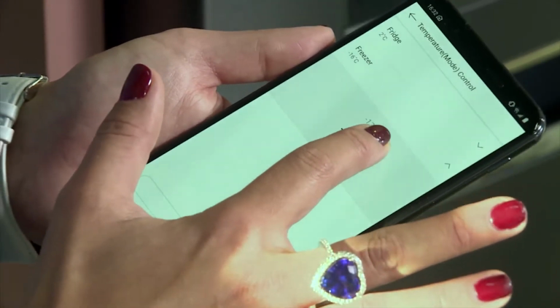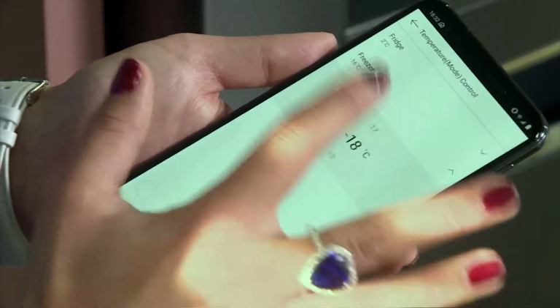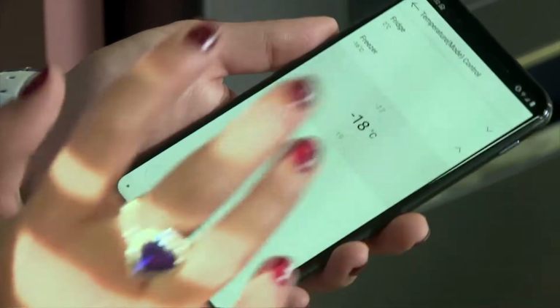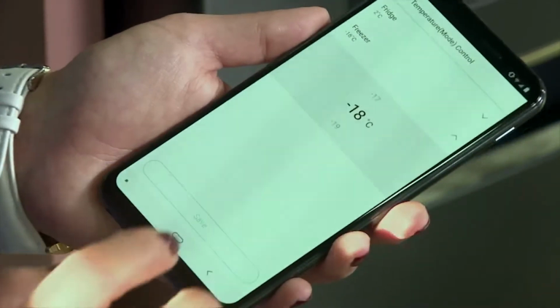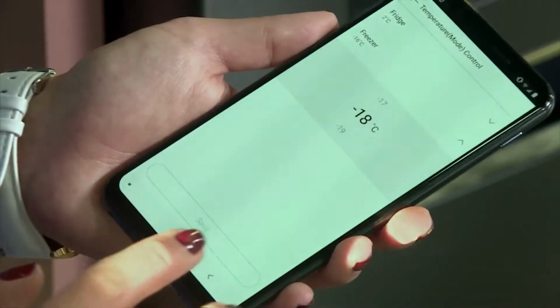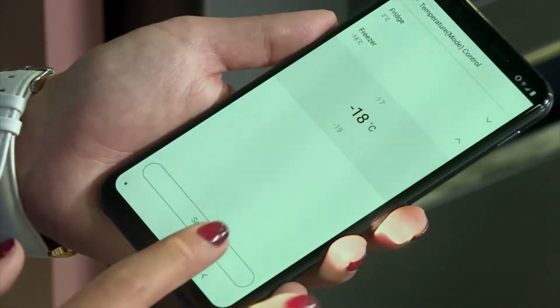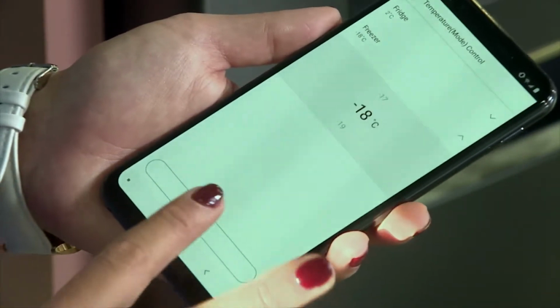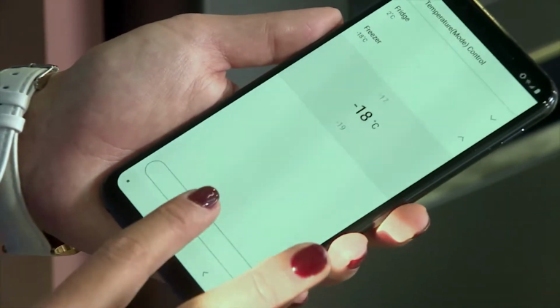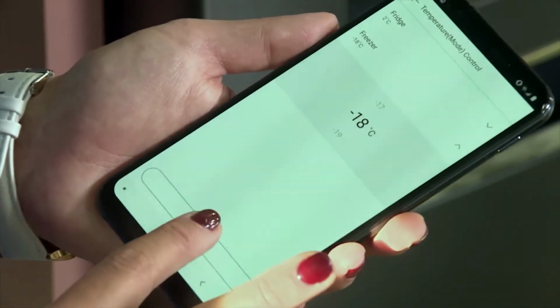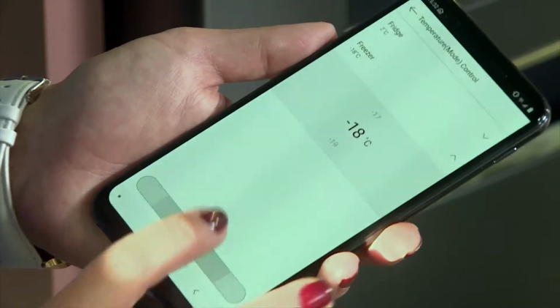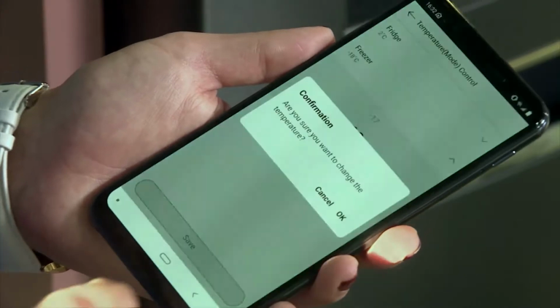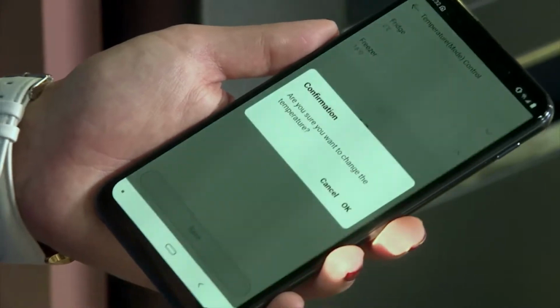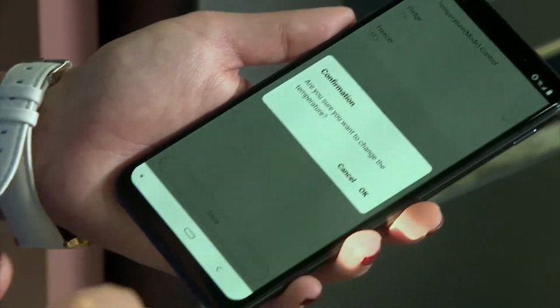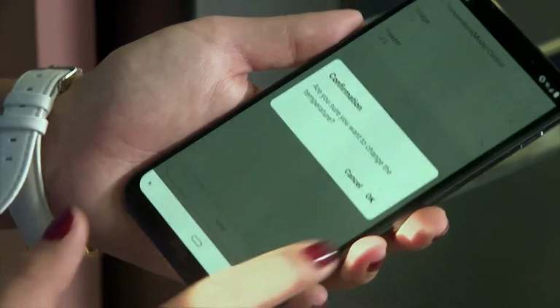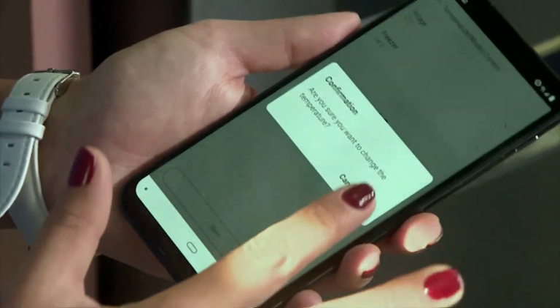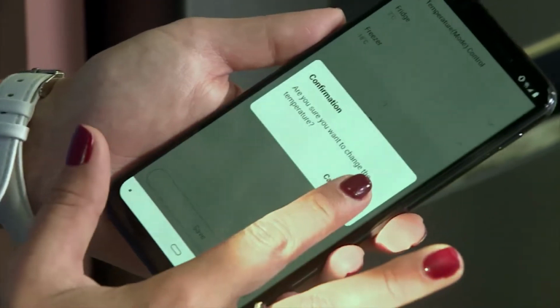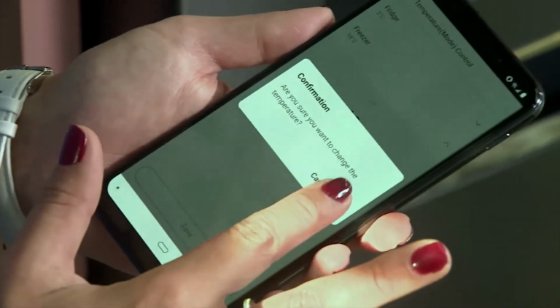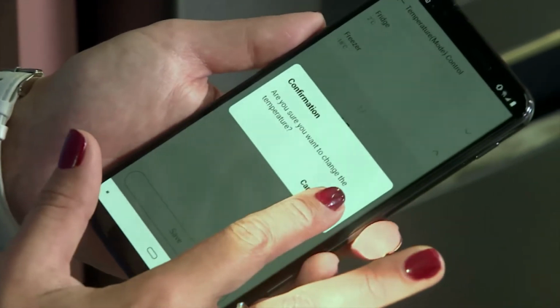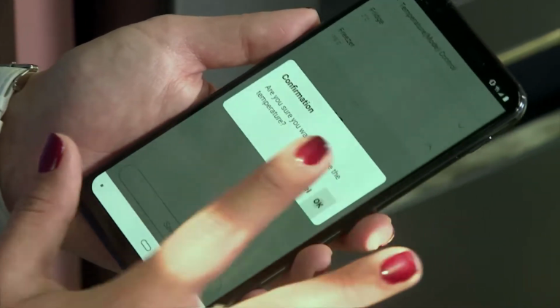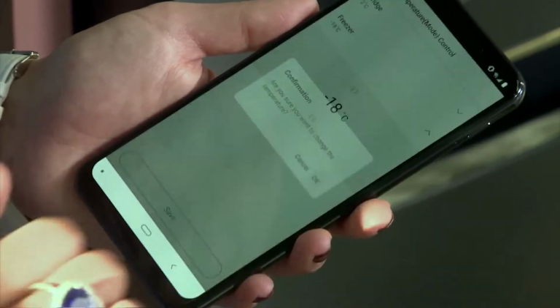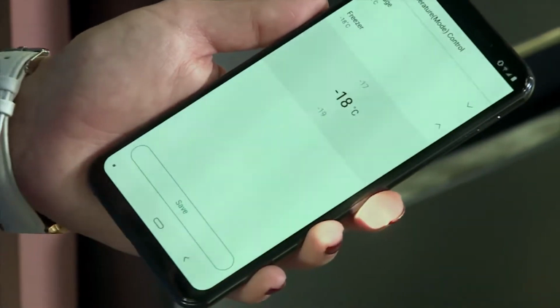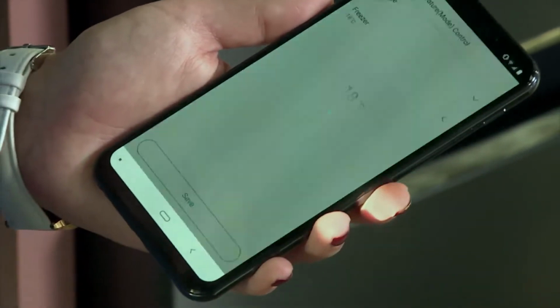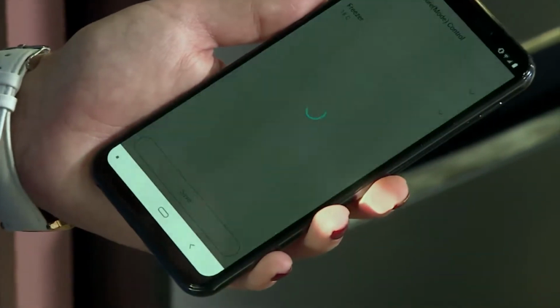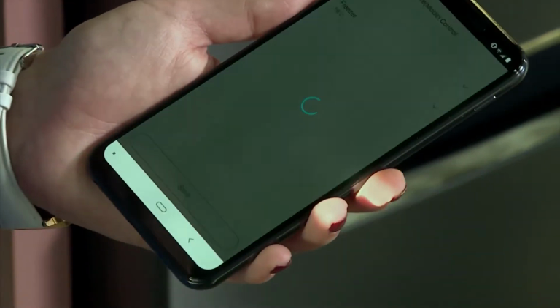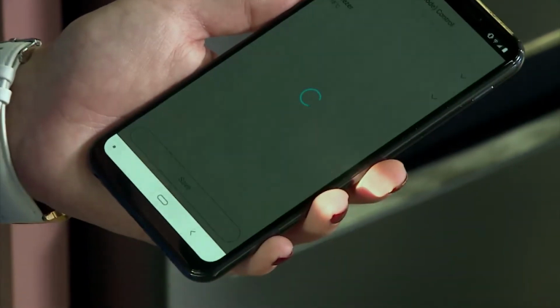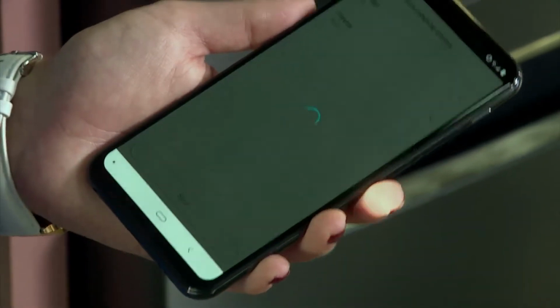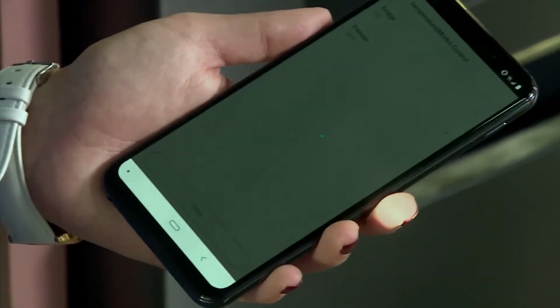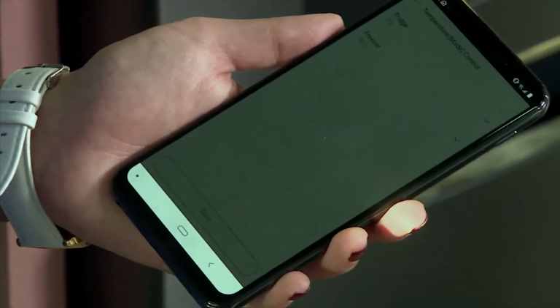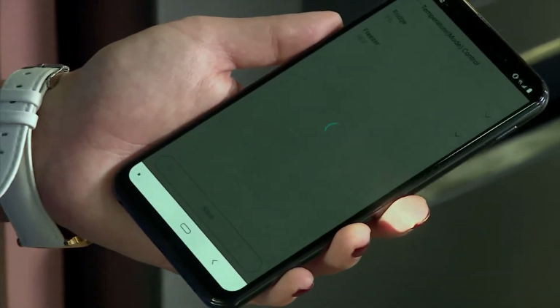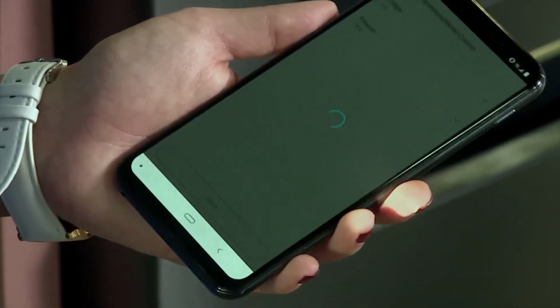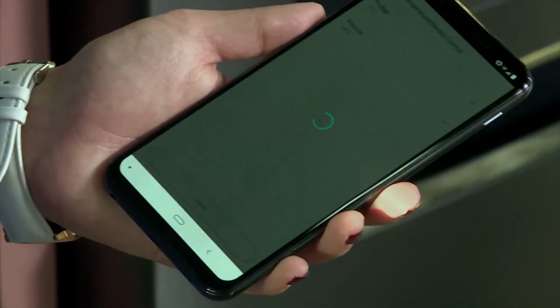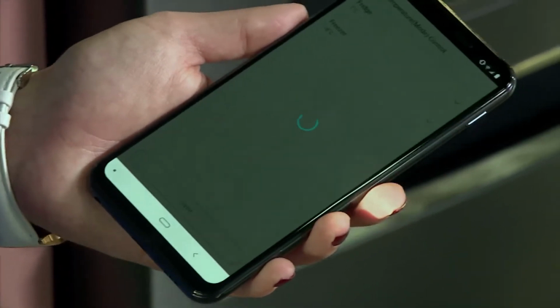And you'll even get an alert on your phone, should you happen to leave one of the fridge doors open. How amazing is that?